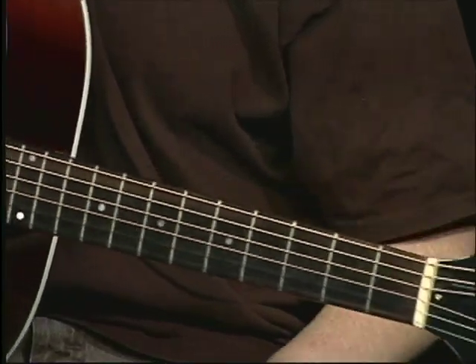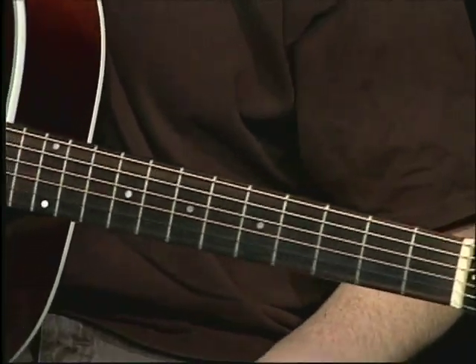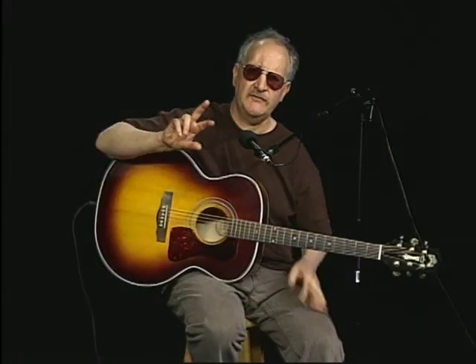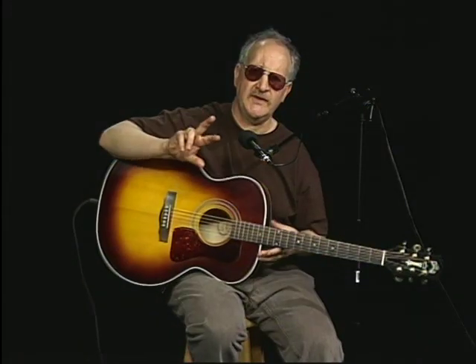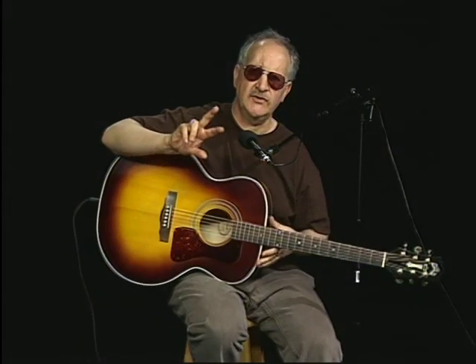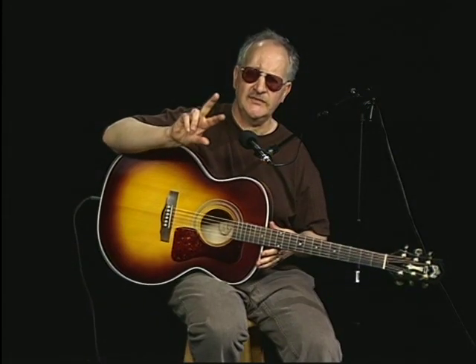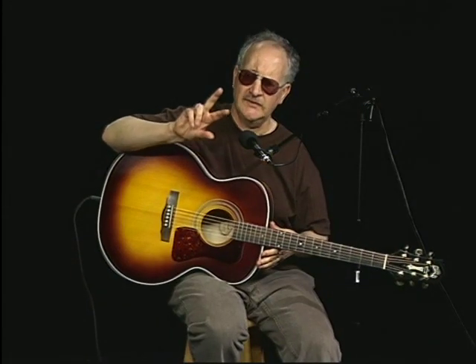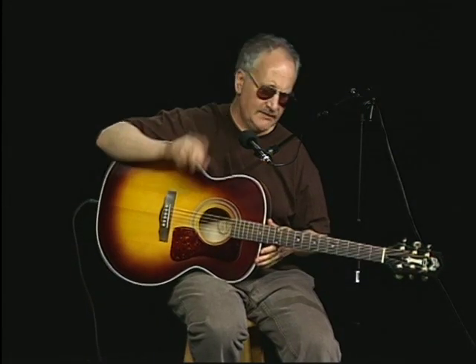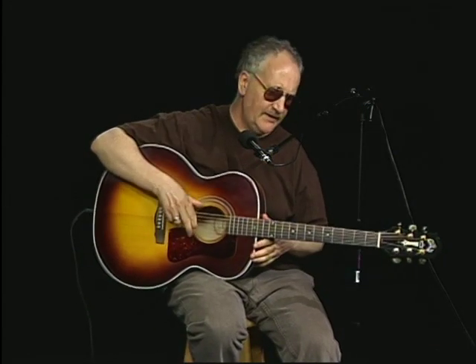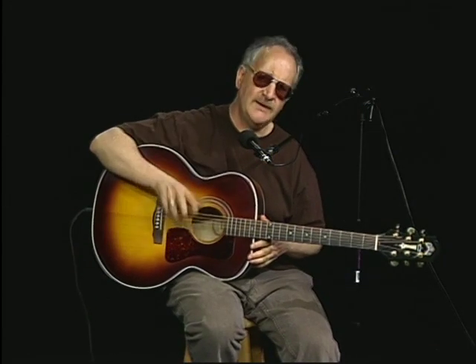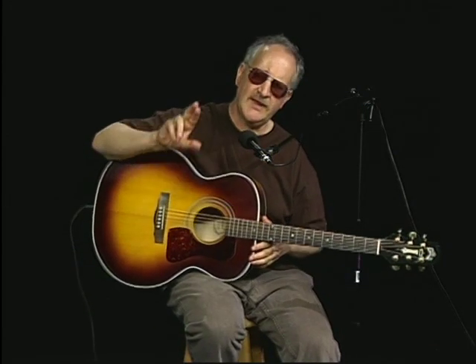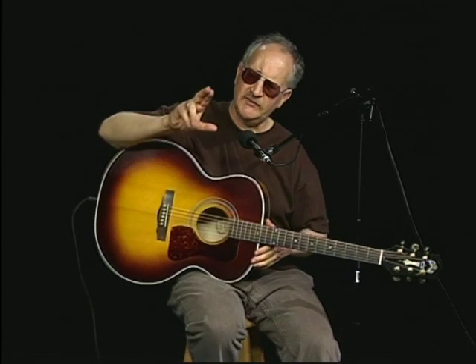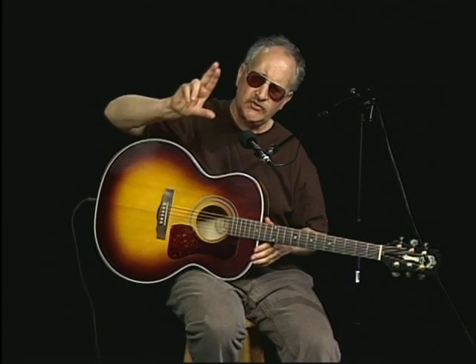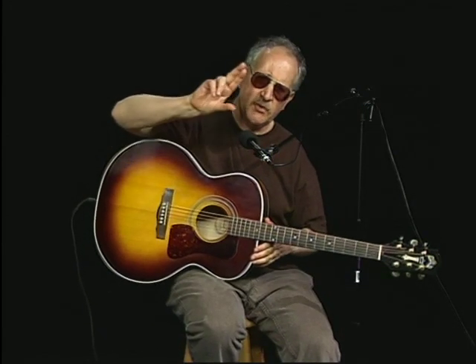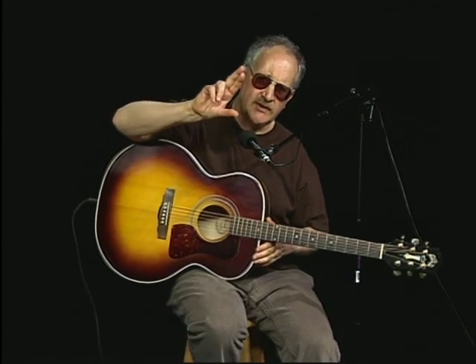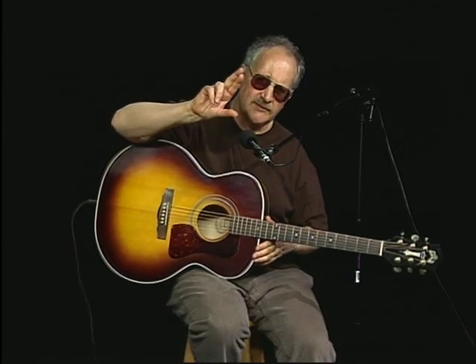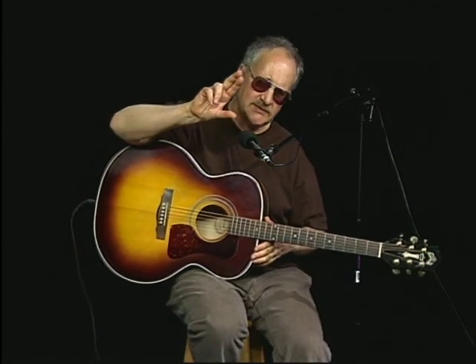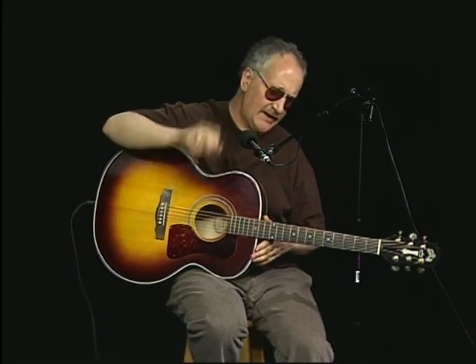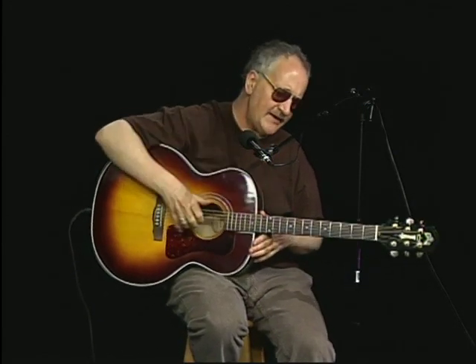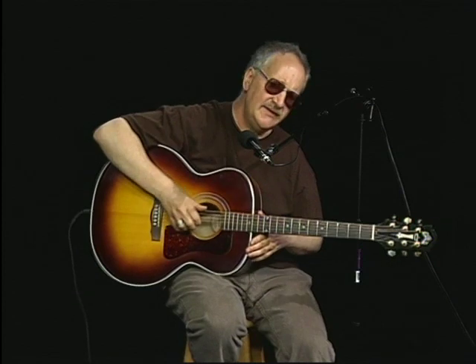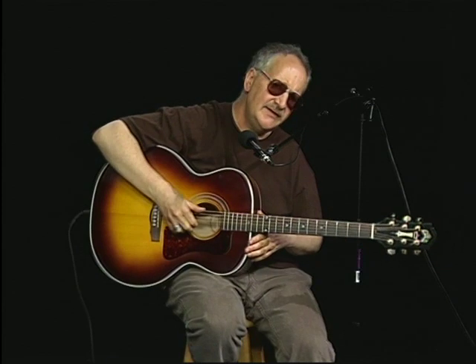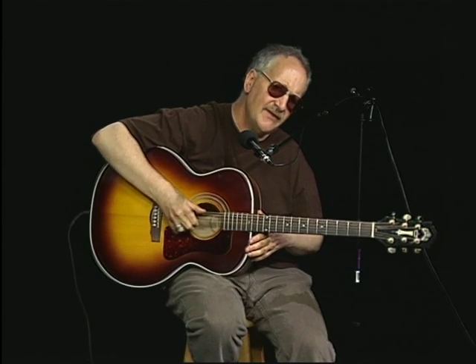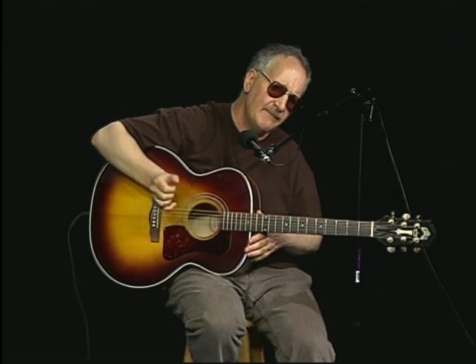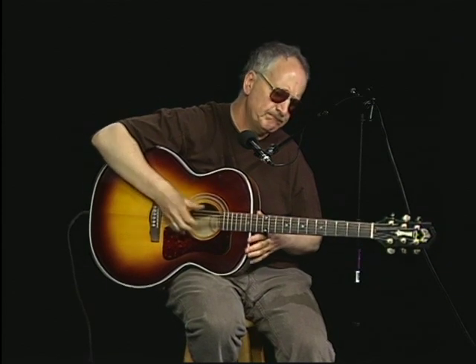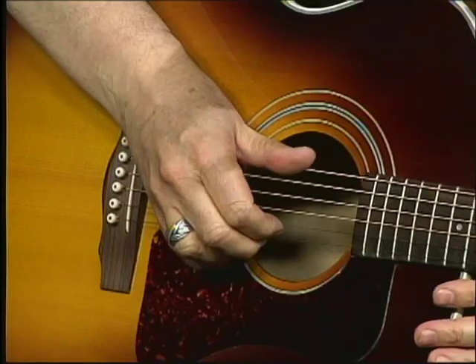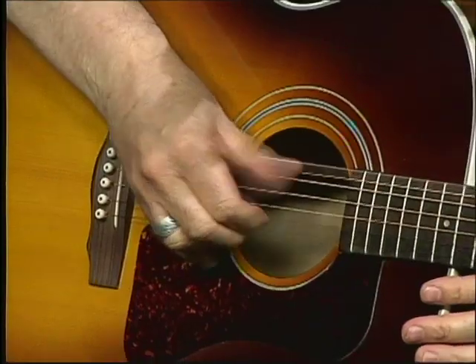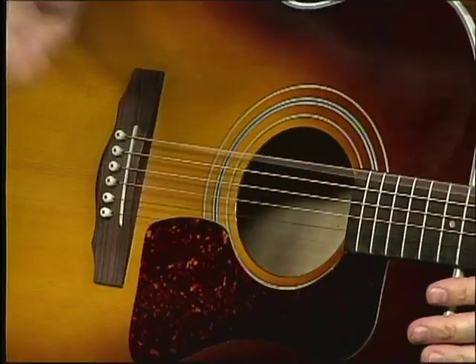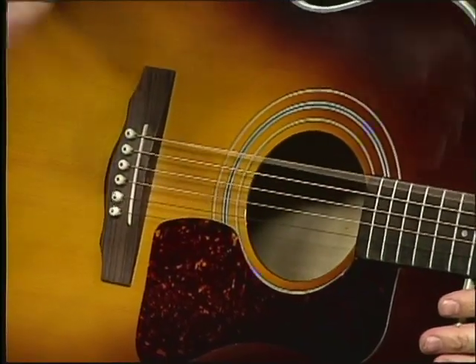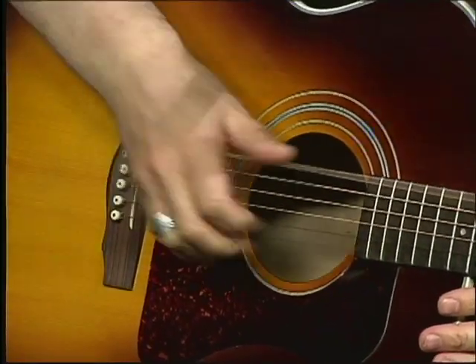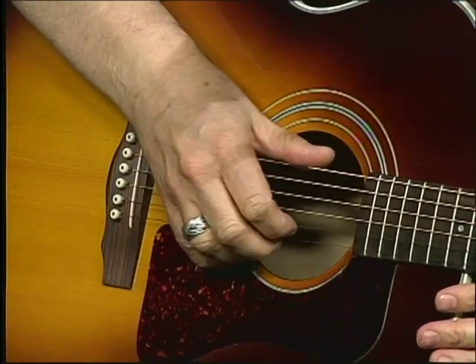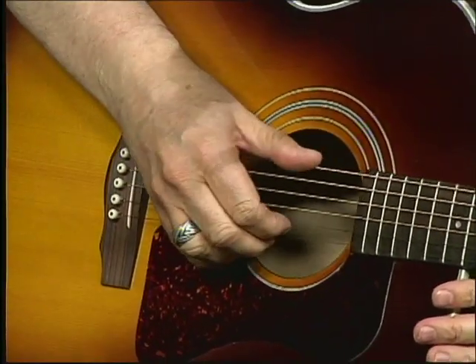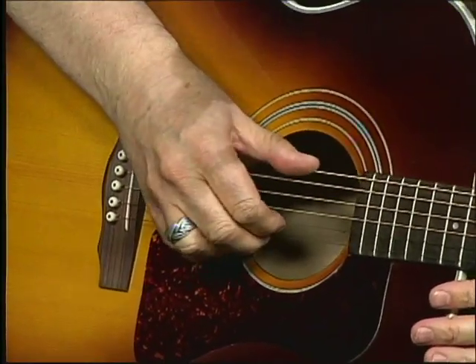You take three fingers and I'm grabbing the two bottom, the high E, and the low E up top.